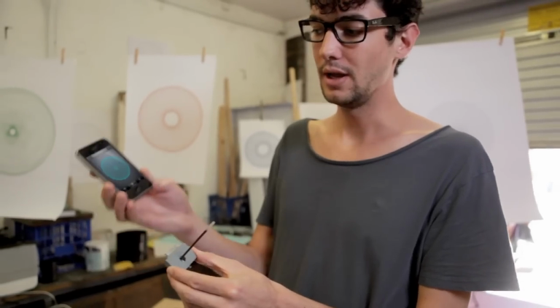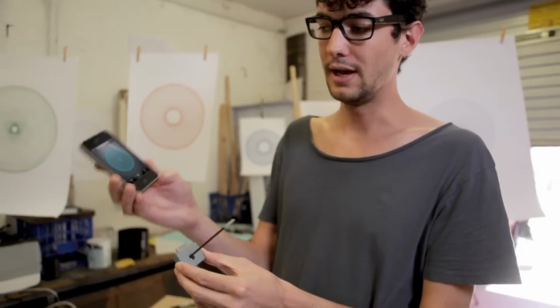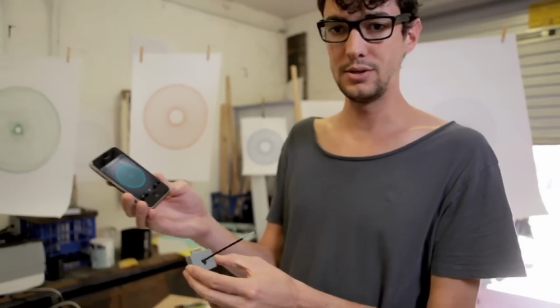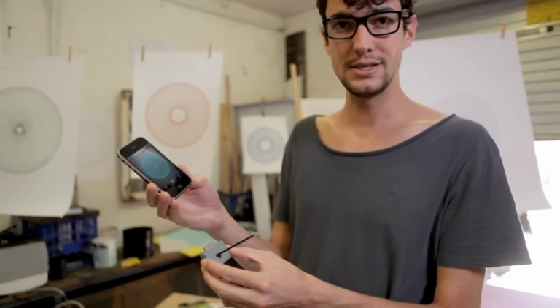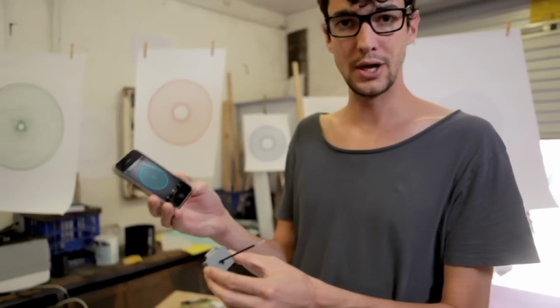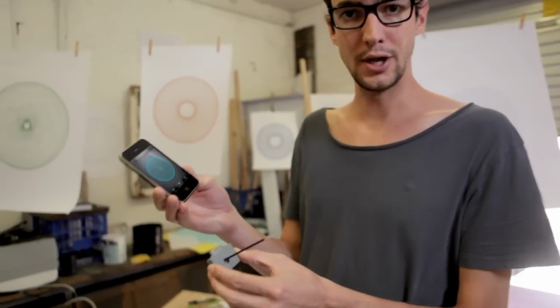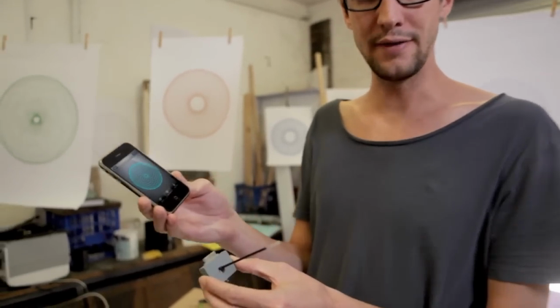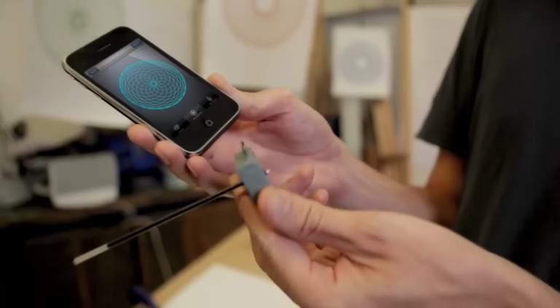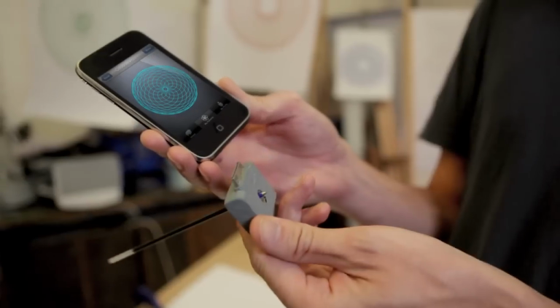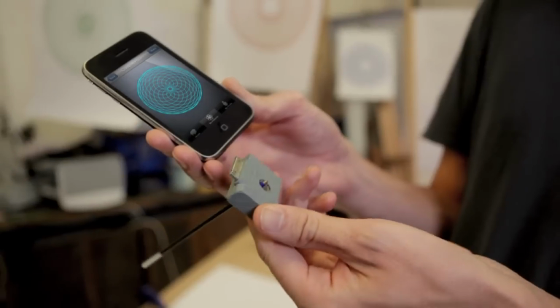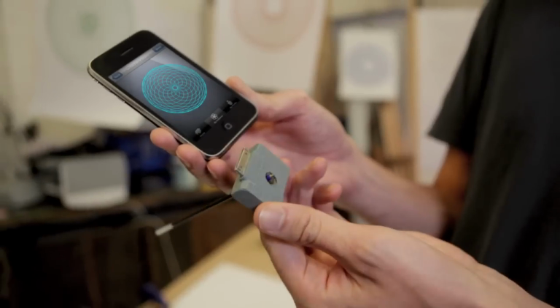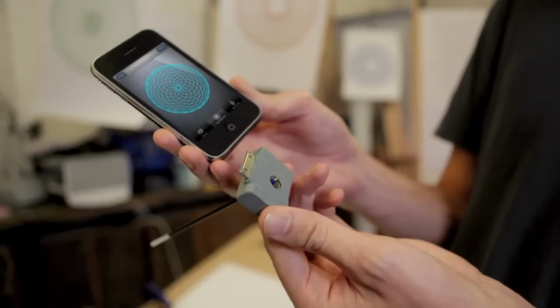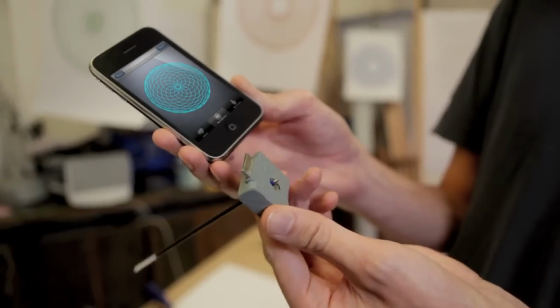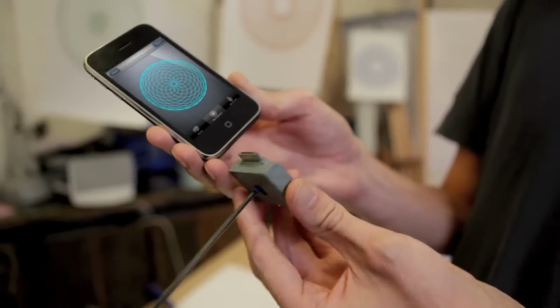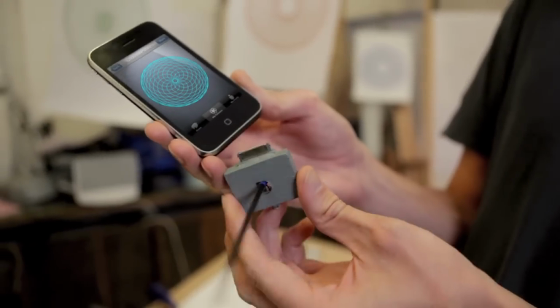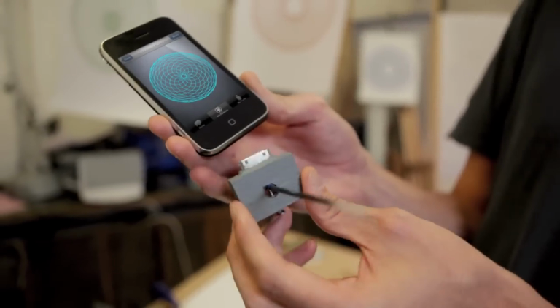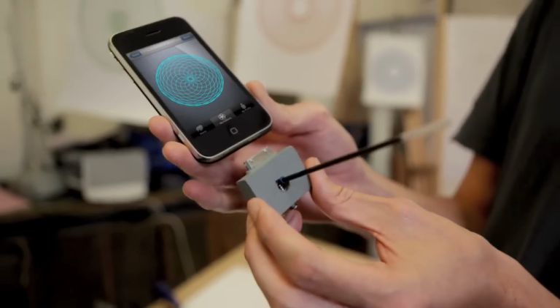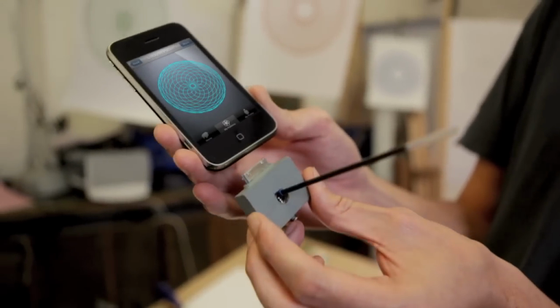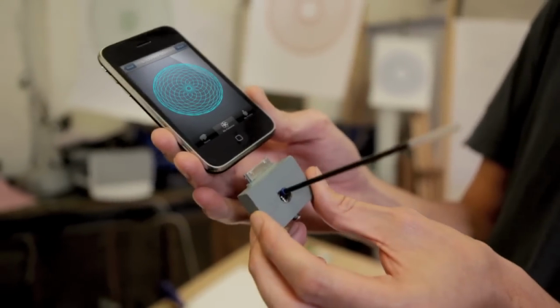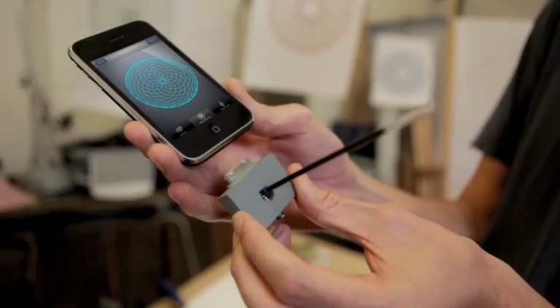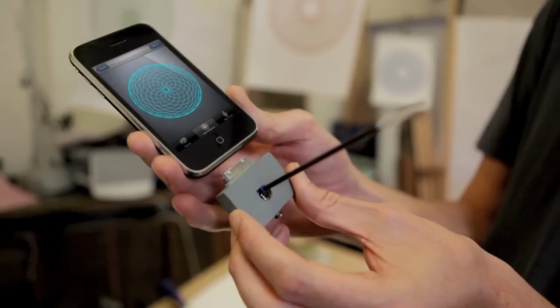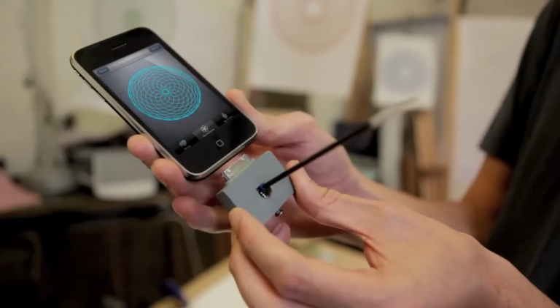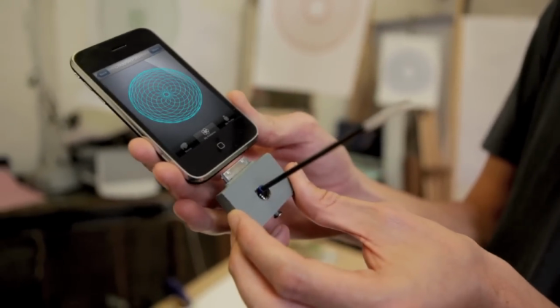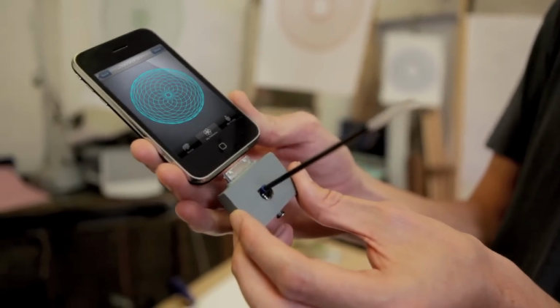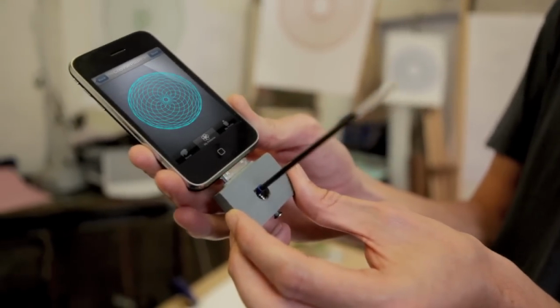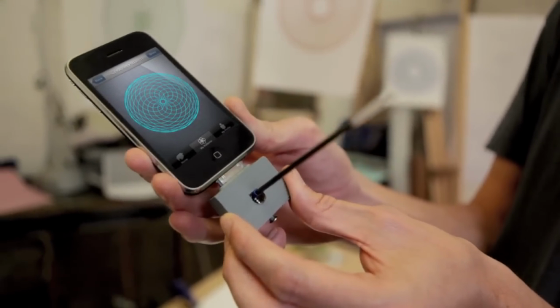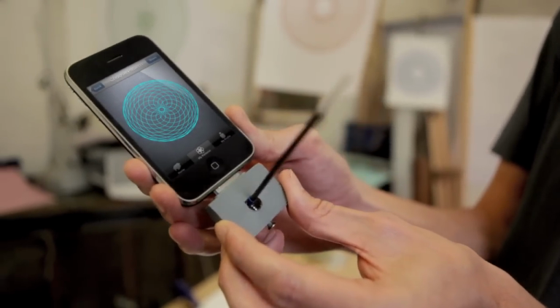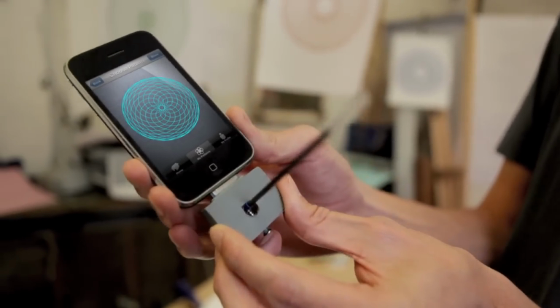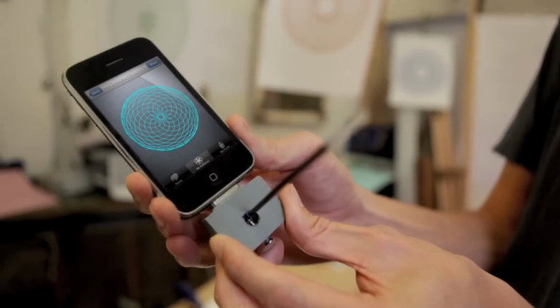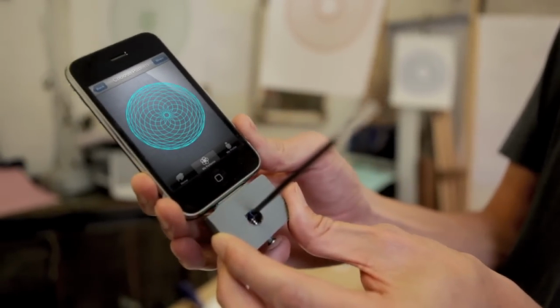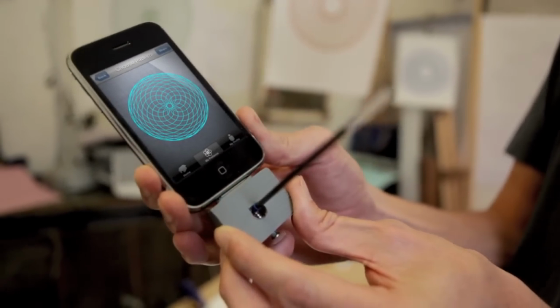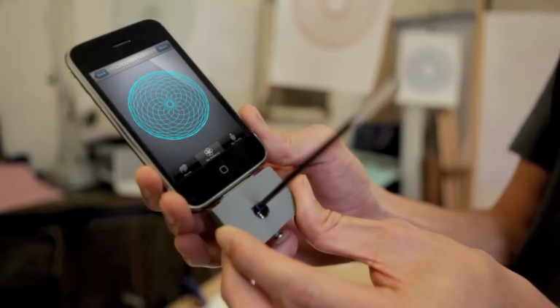It uses an iPhone and this device here with the pen. Plug it in the phone, just like this.